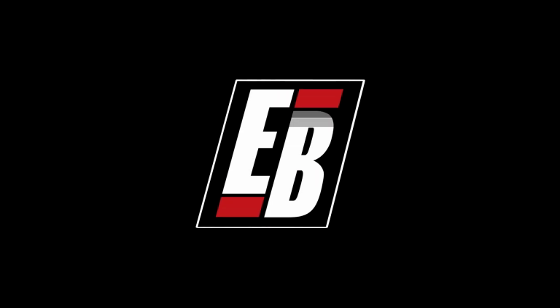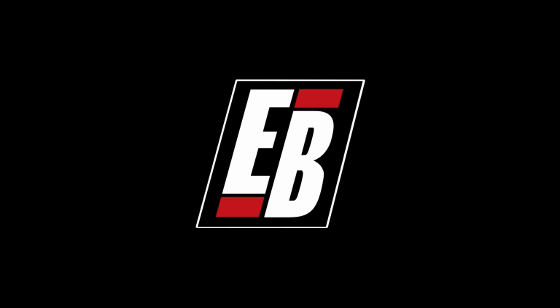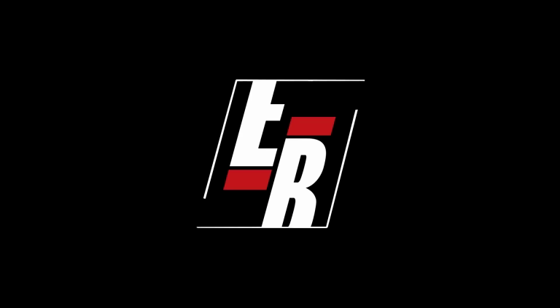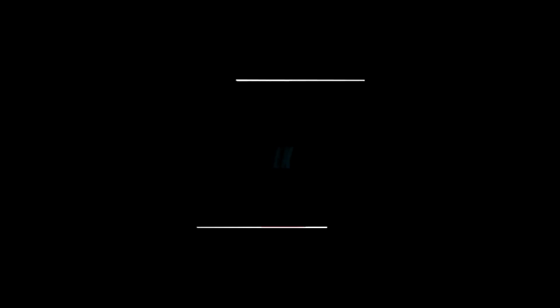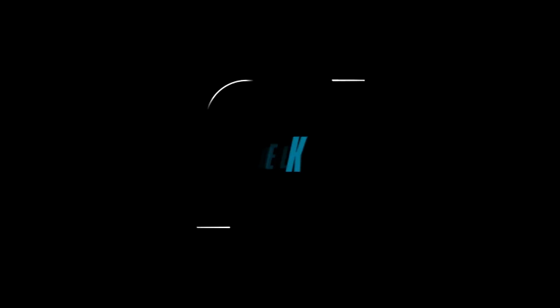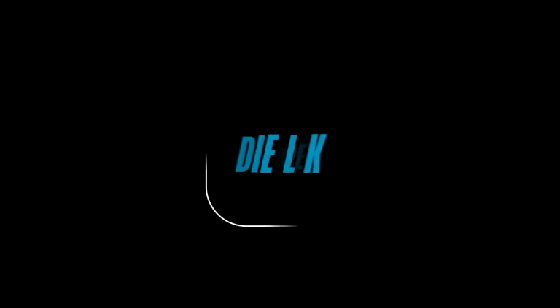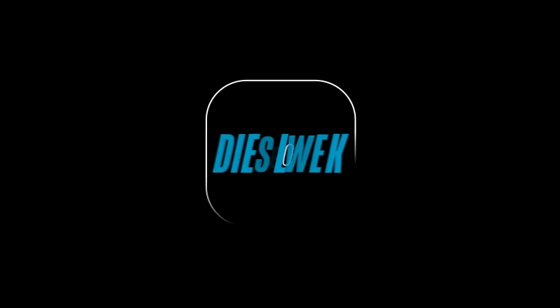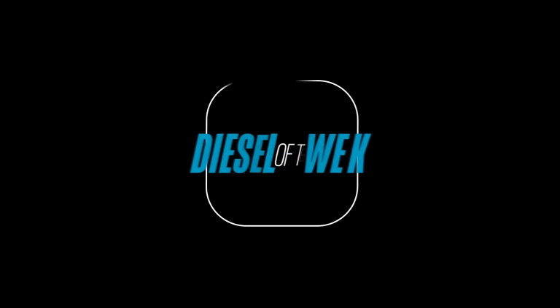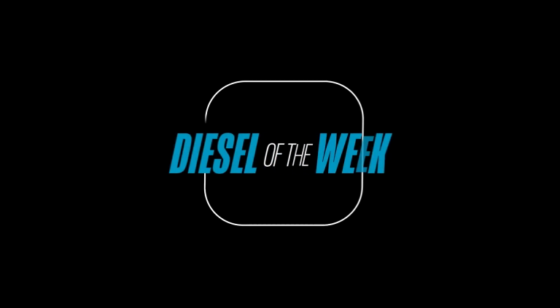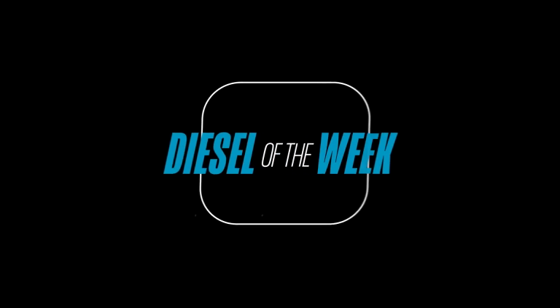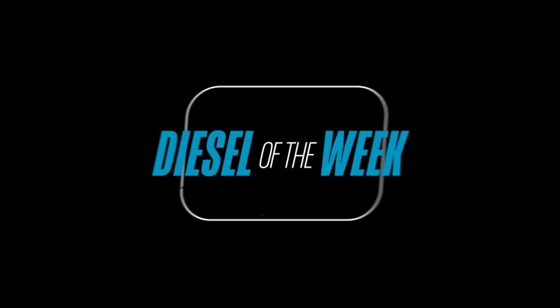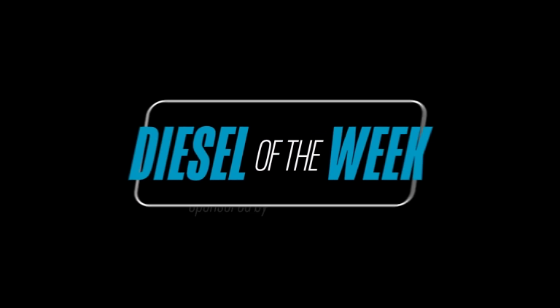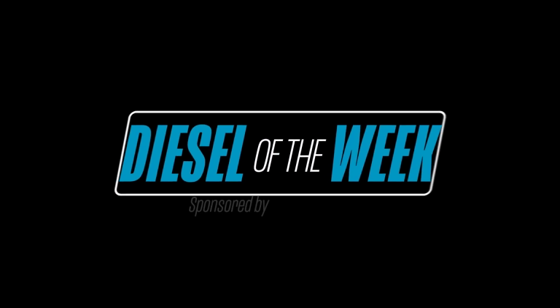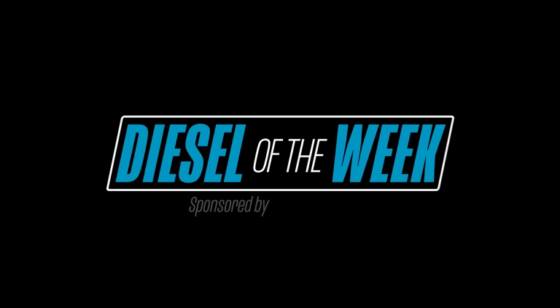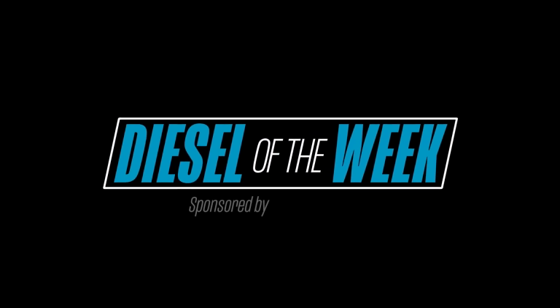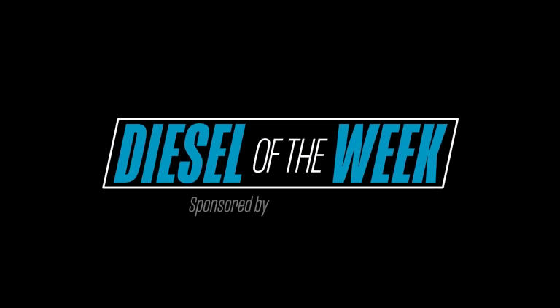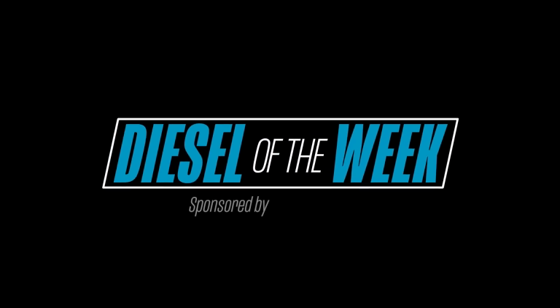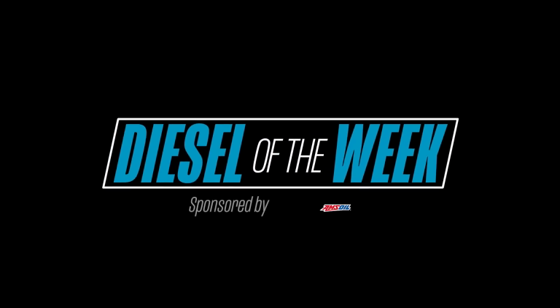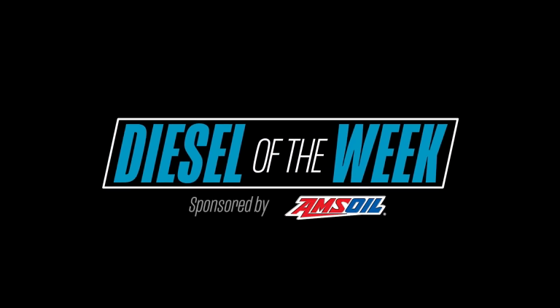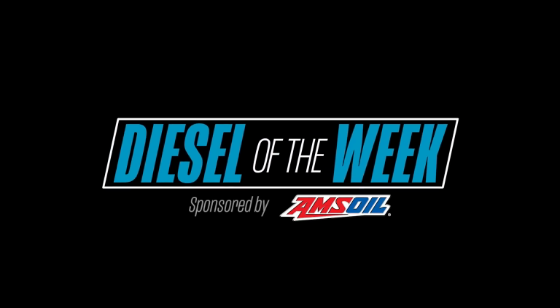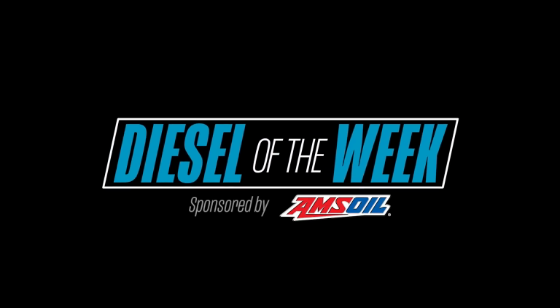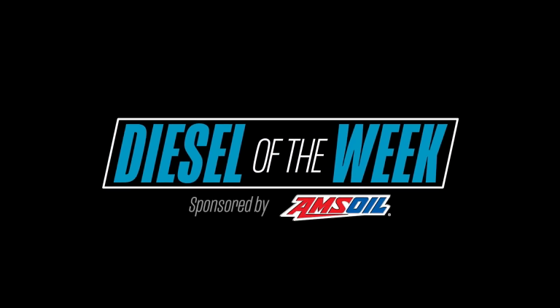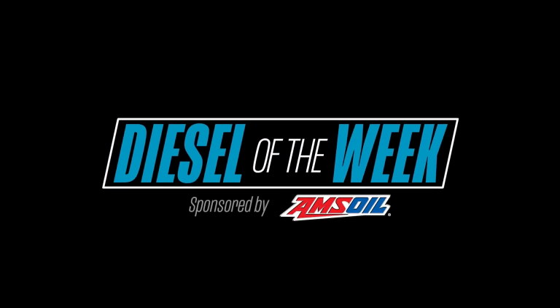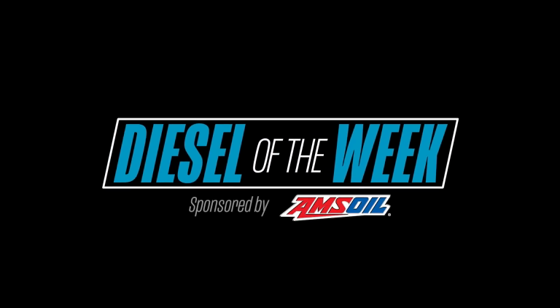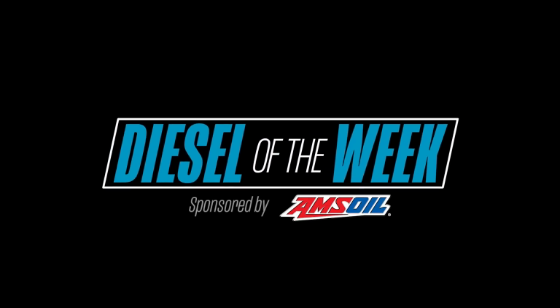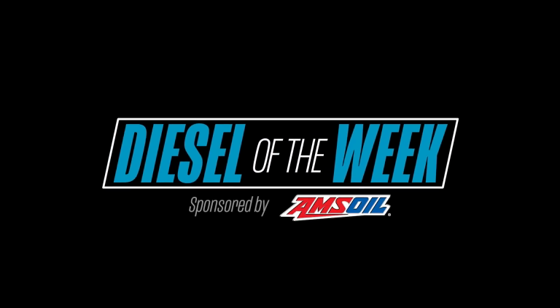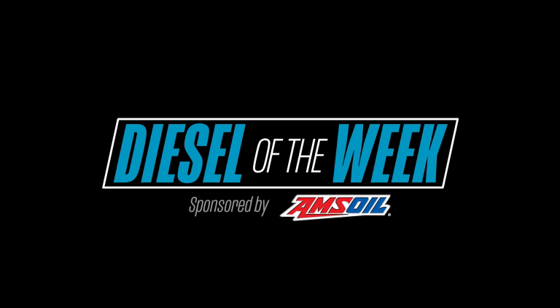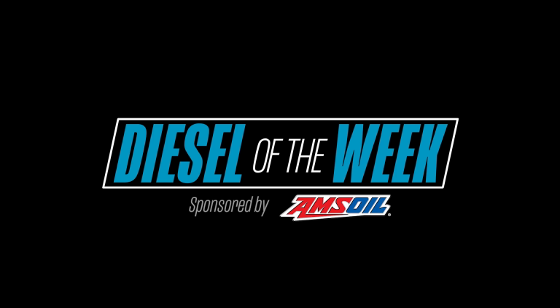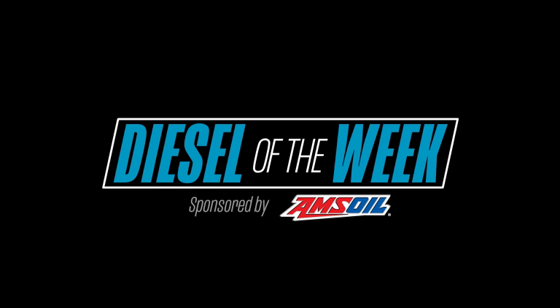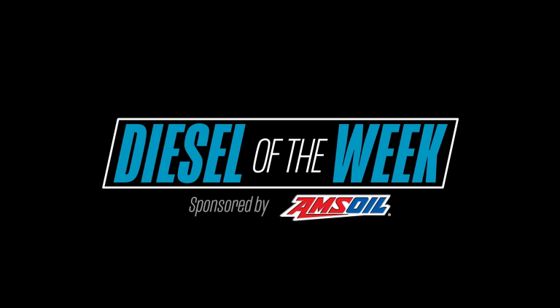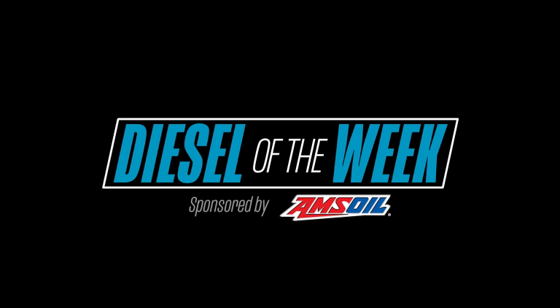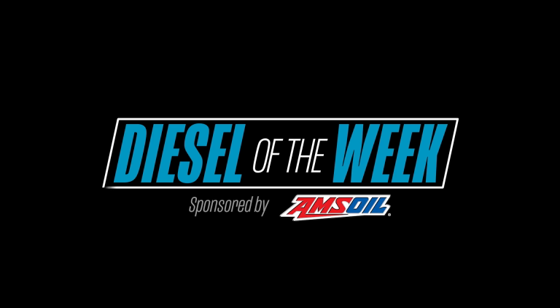Engine Builder's Diesel of the Week is sponsored by AMSOIL, the first in synthetics.